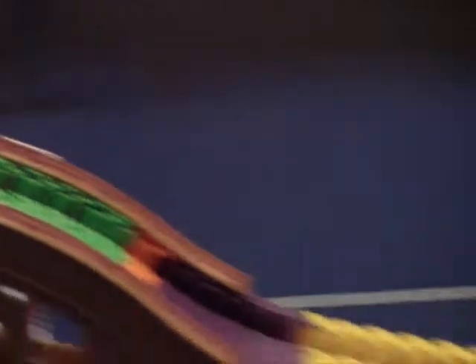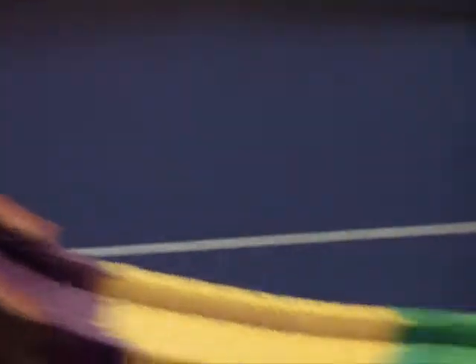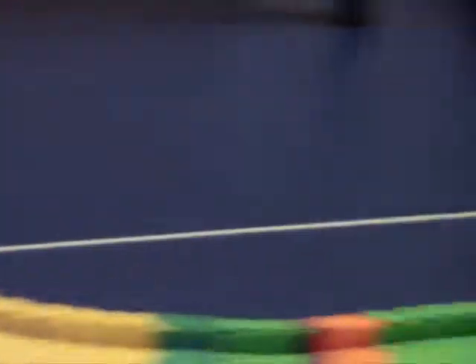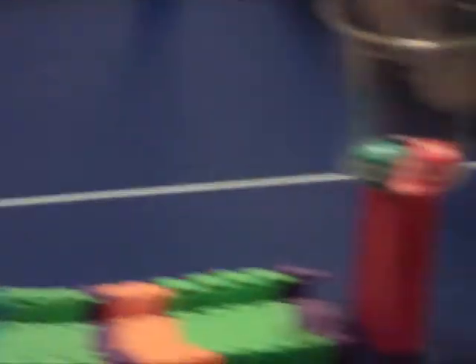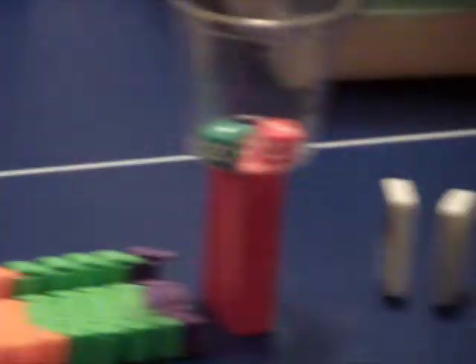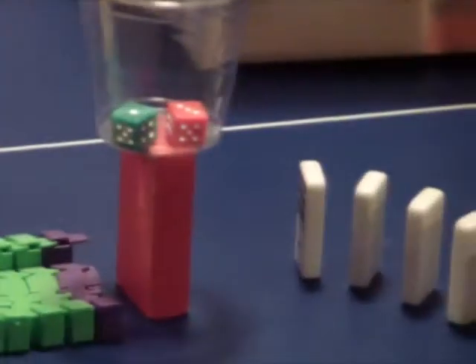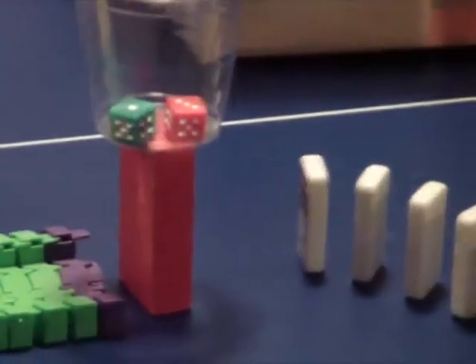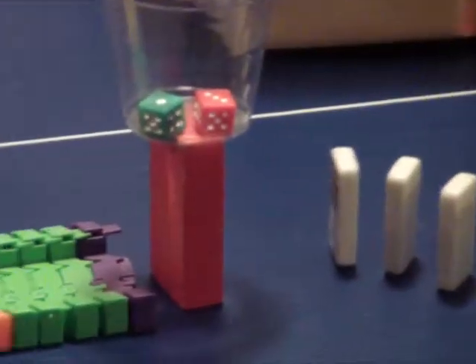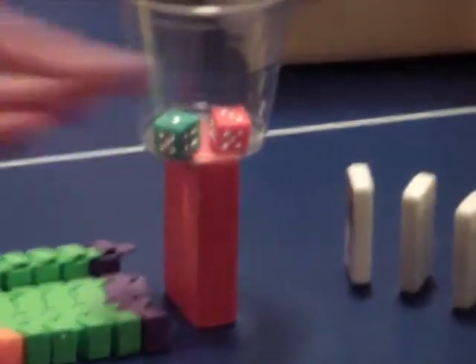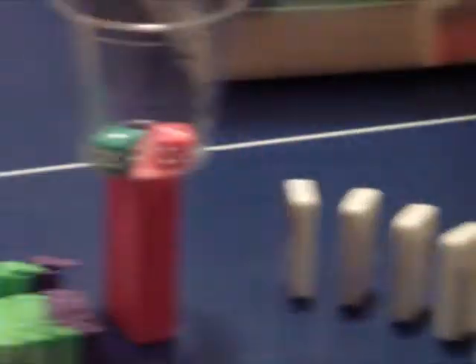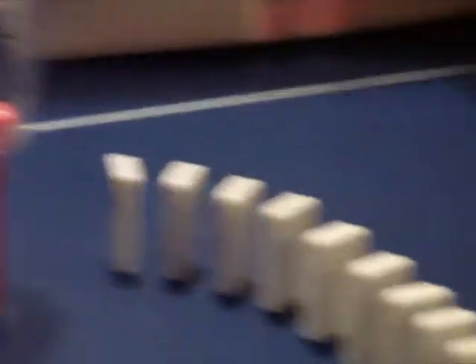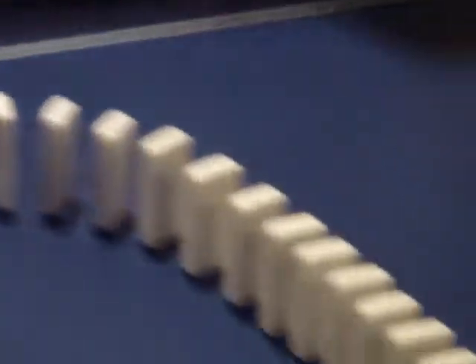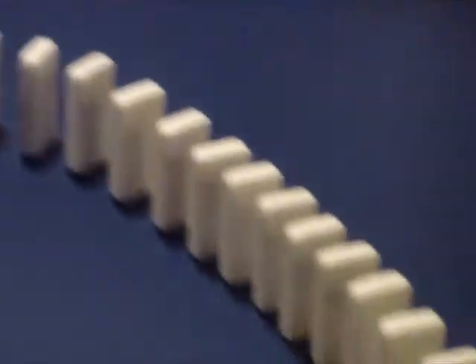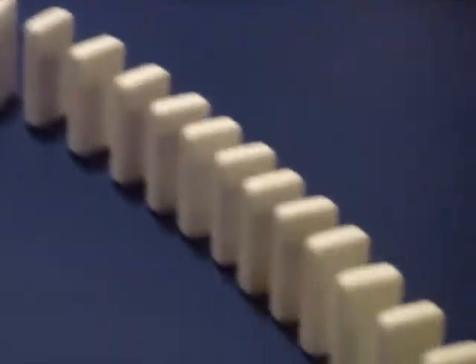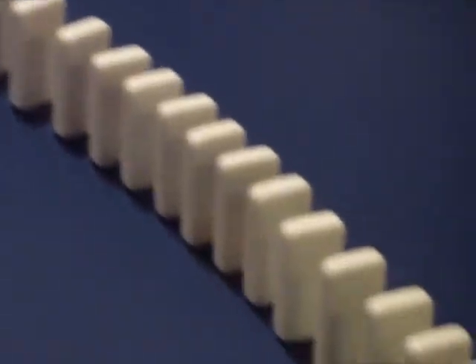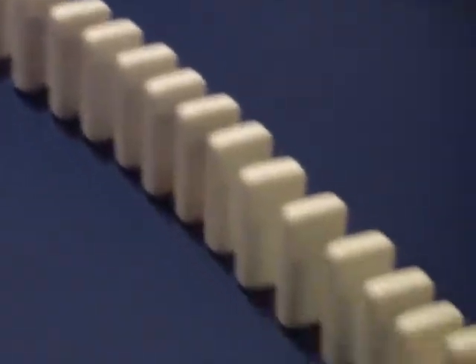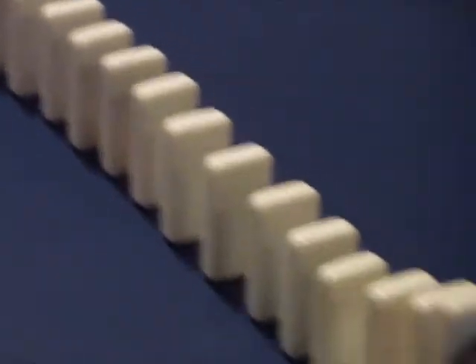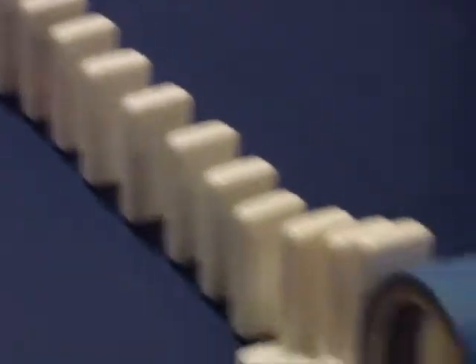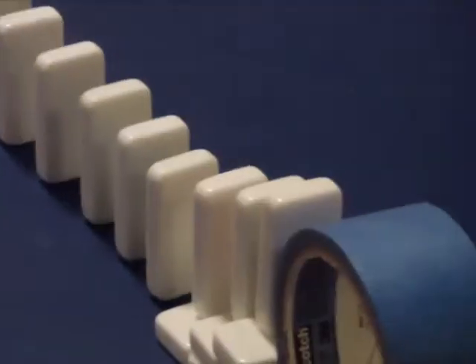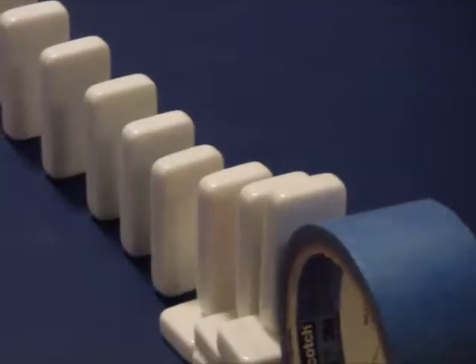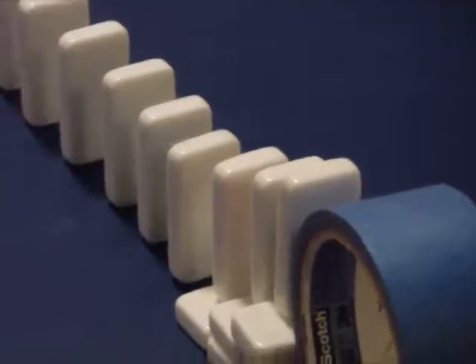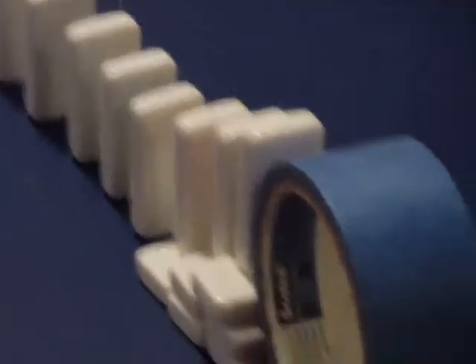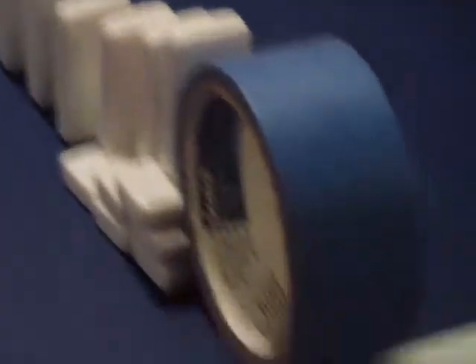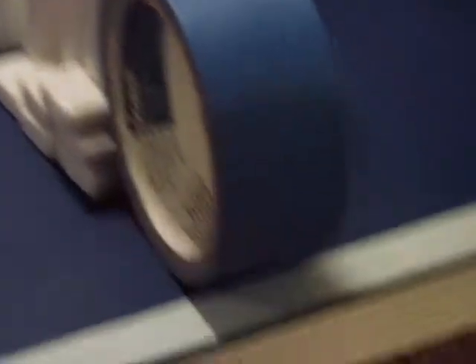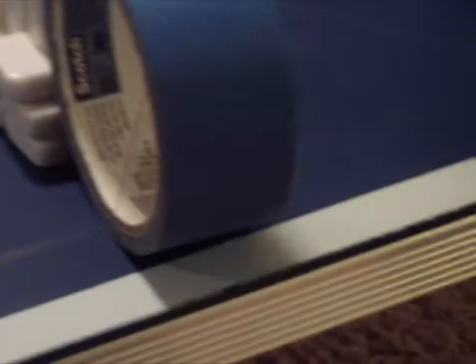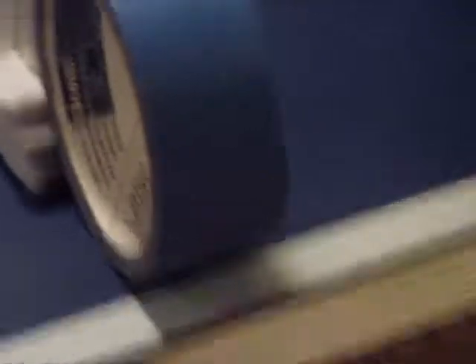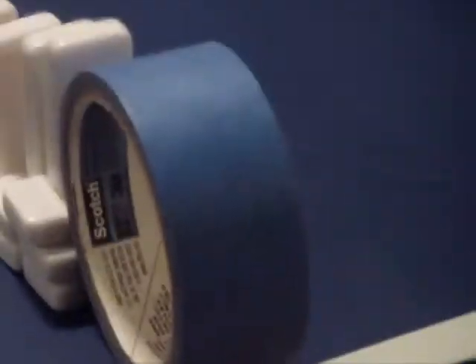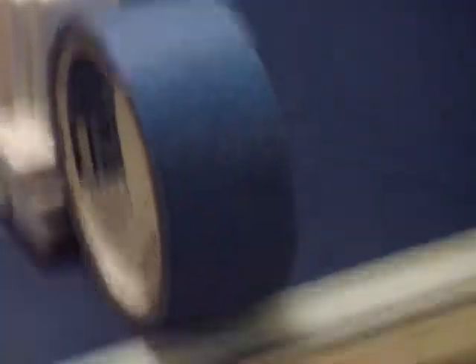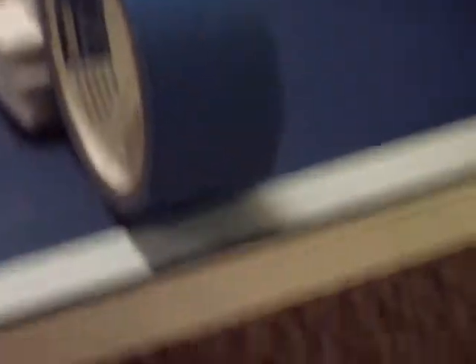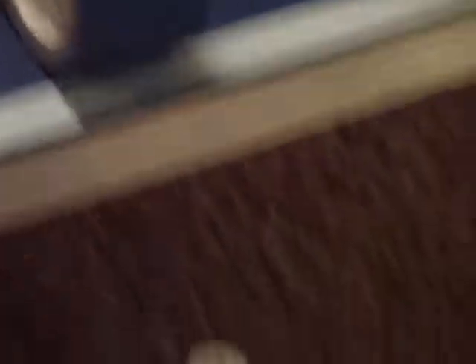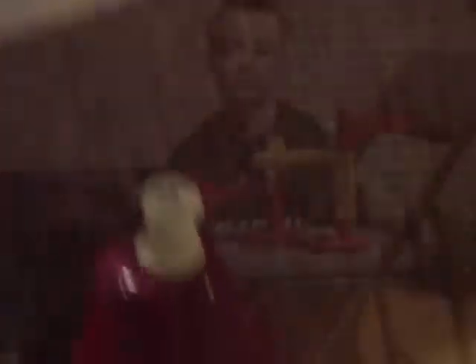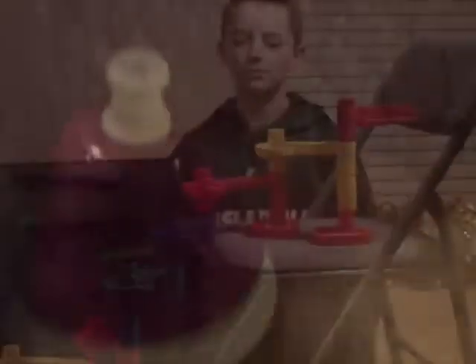Which is going to roll the dice and then make the dominoes go, roll the tape, and then ring the bell.